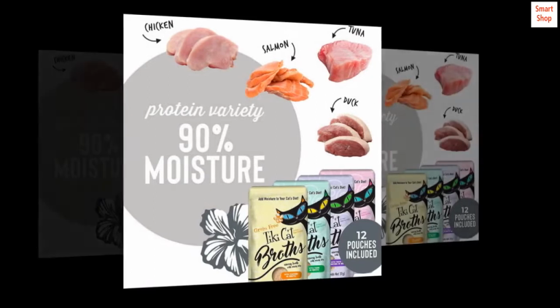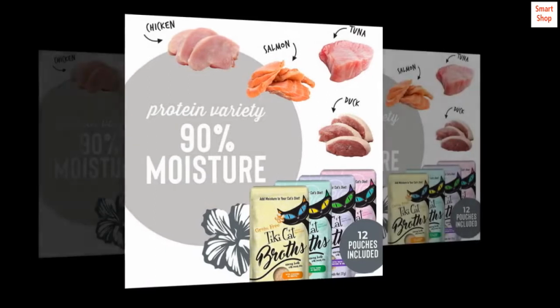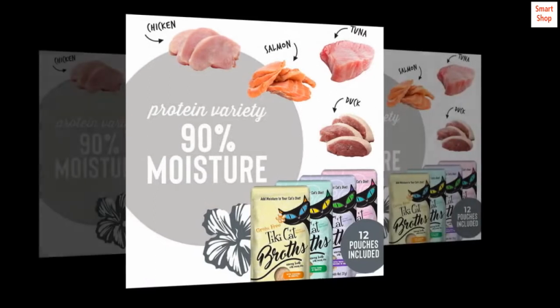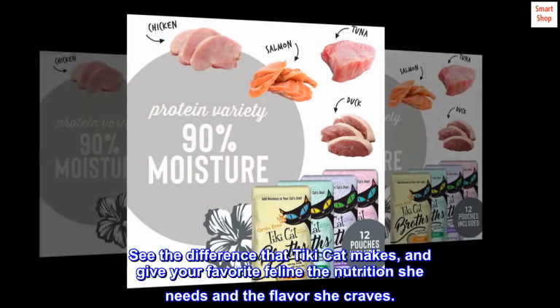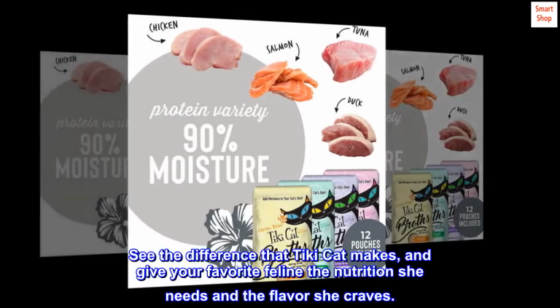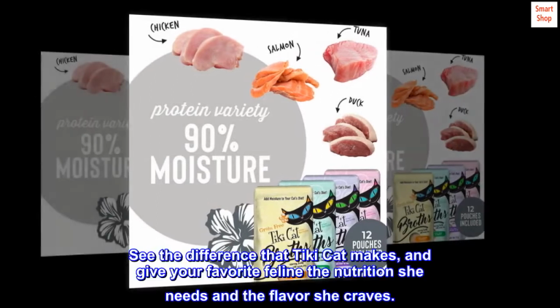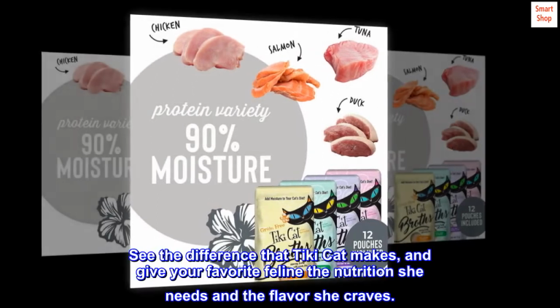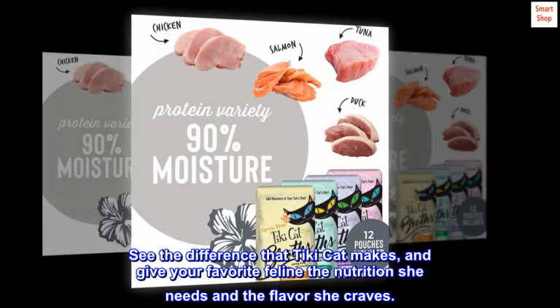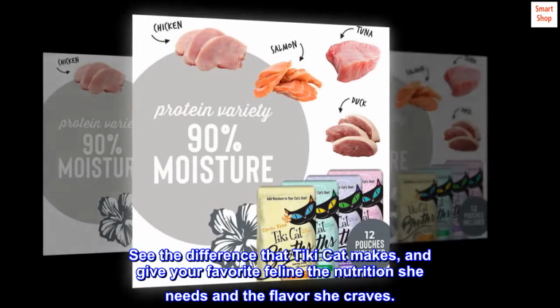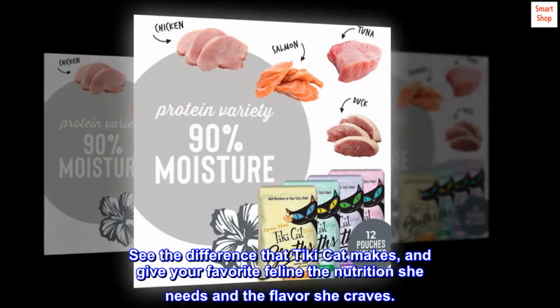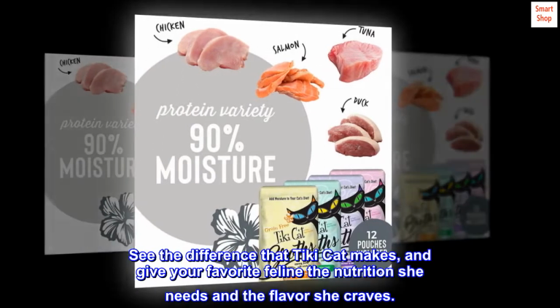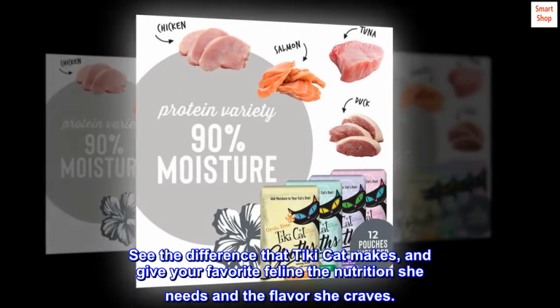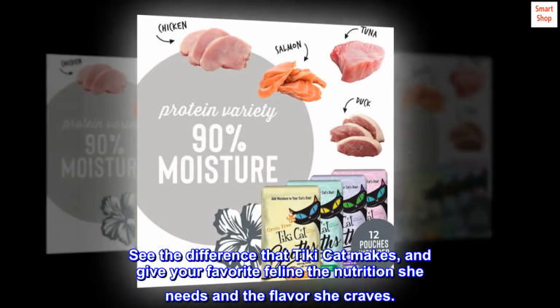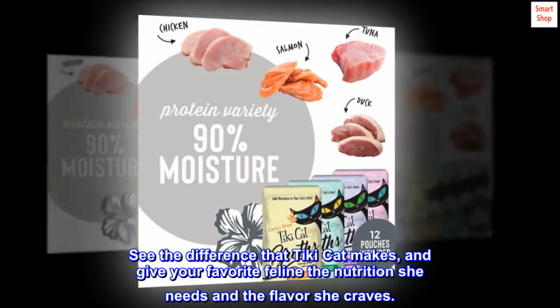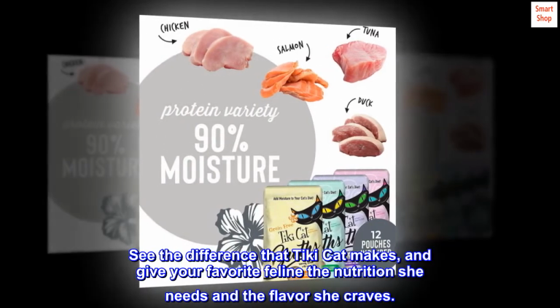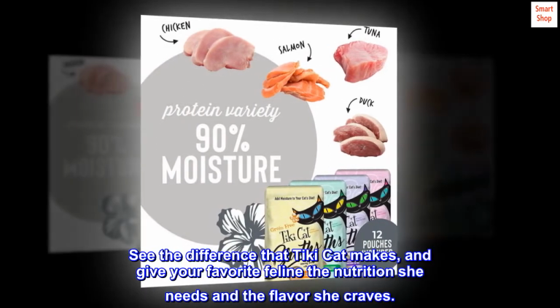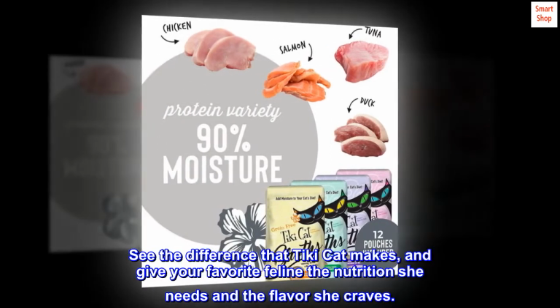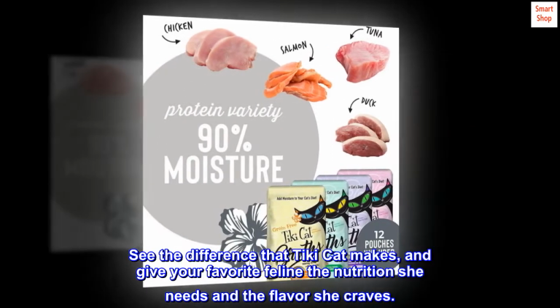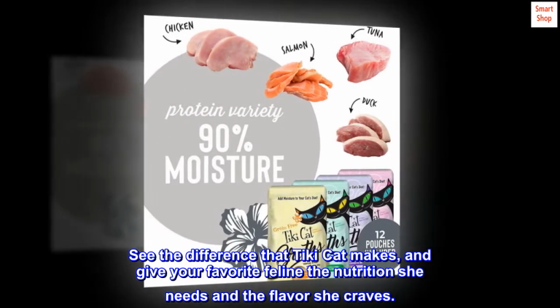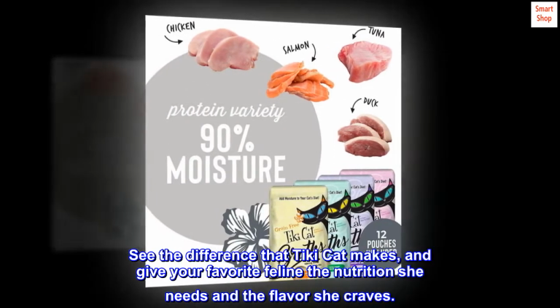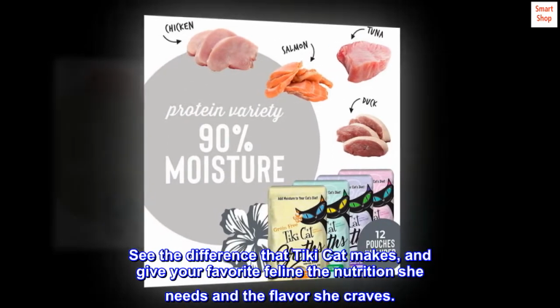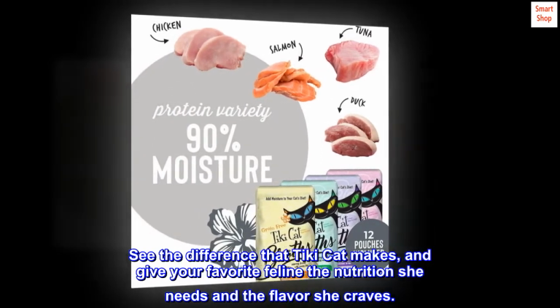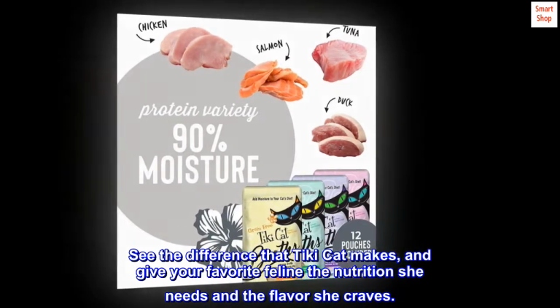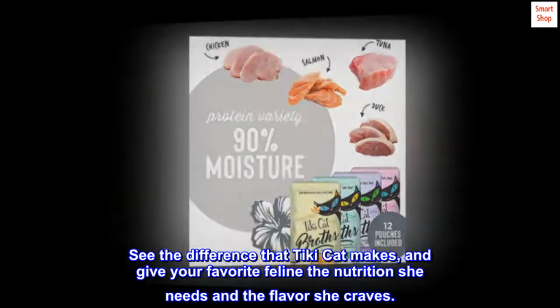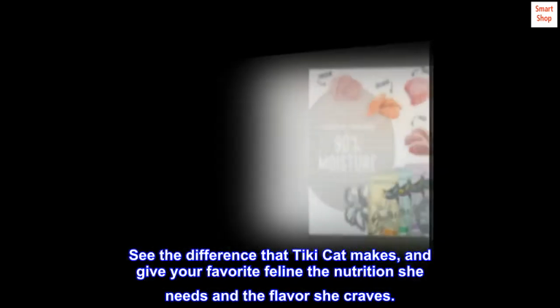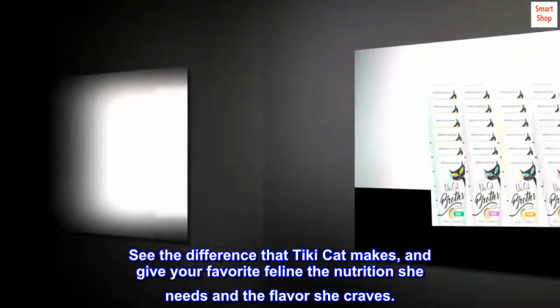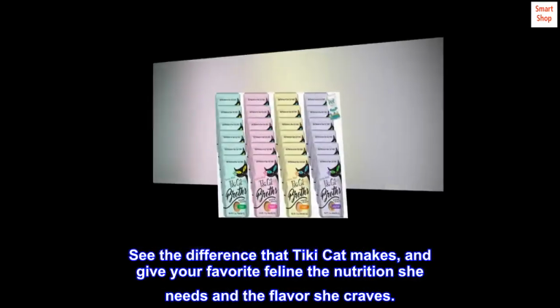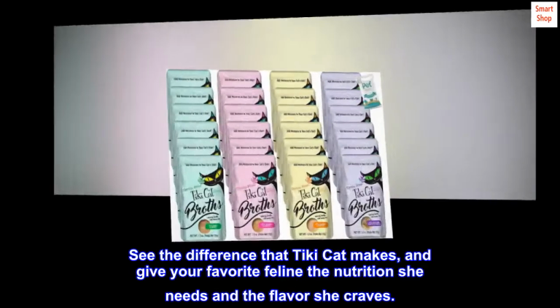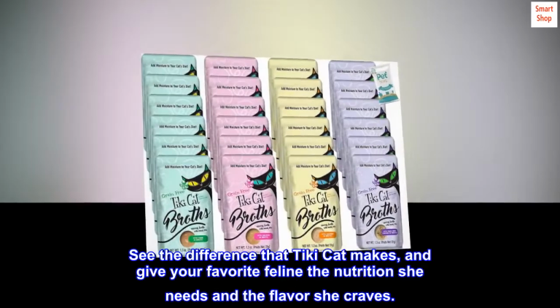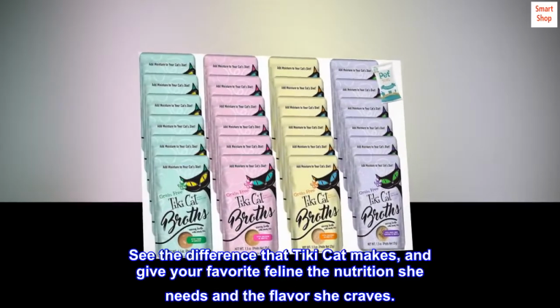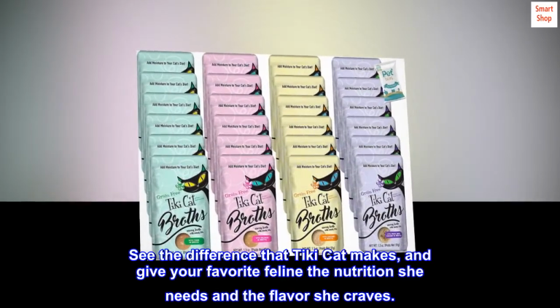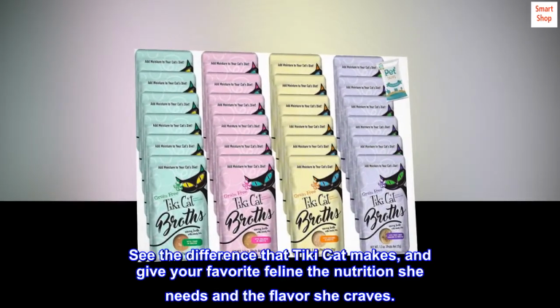See the difference that Tiki Cat makes, and give your favorite feline the nutrition she needs and the flavor she craves.